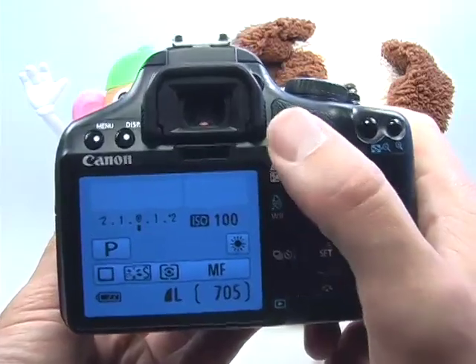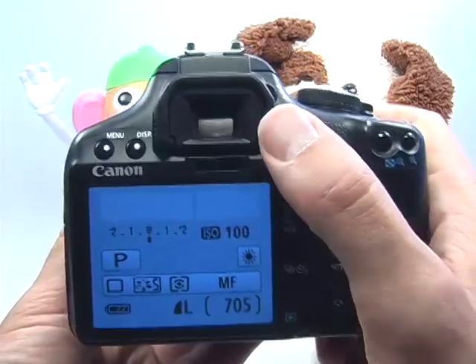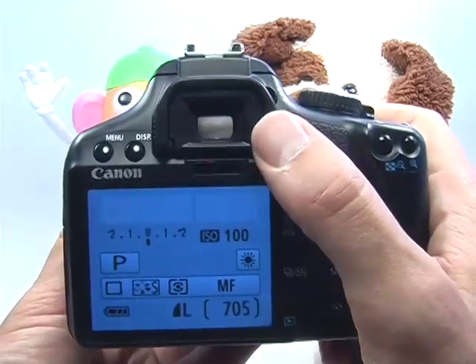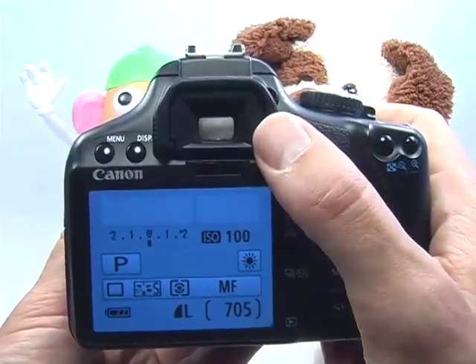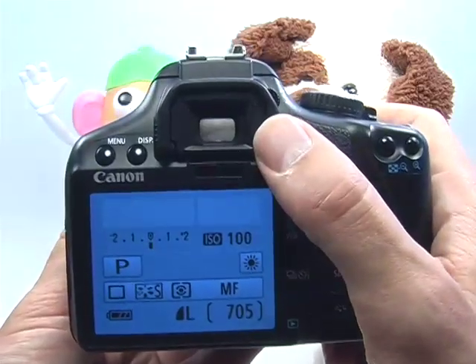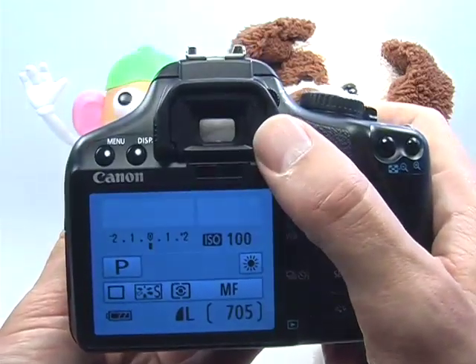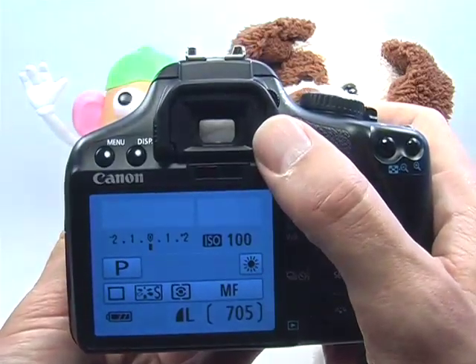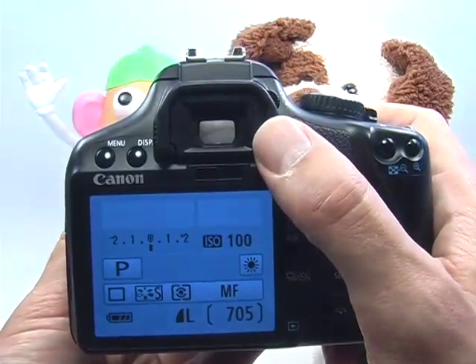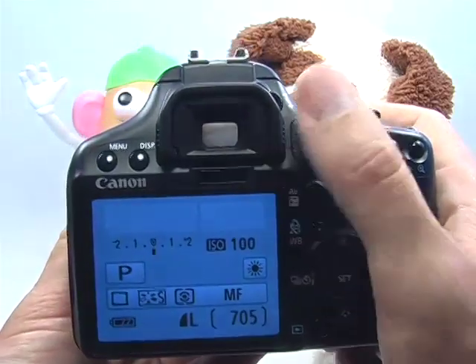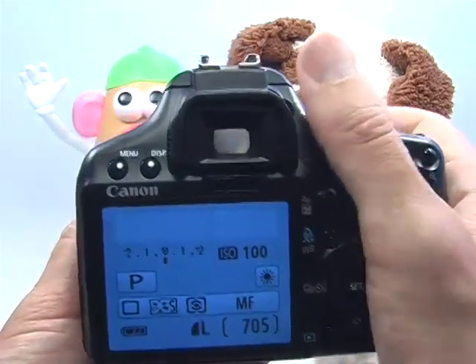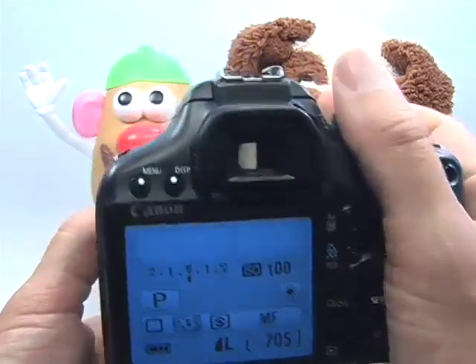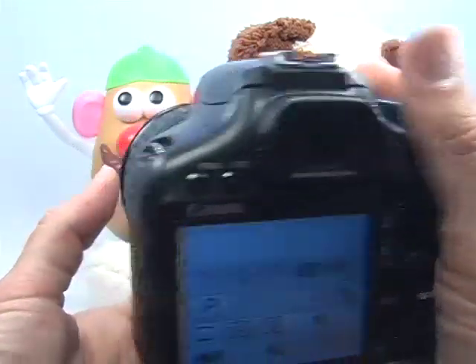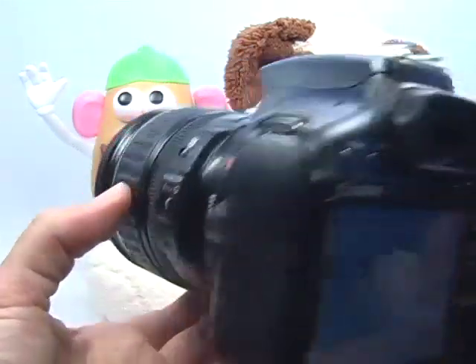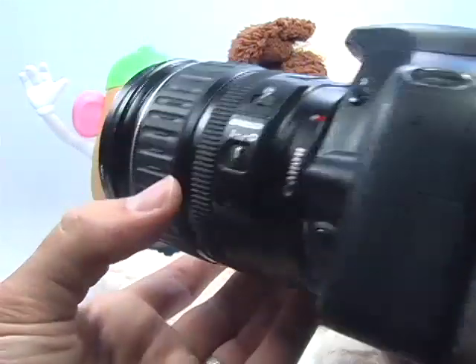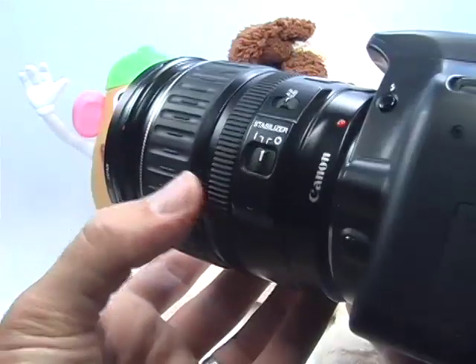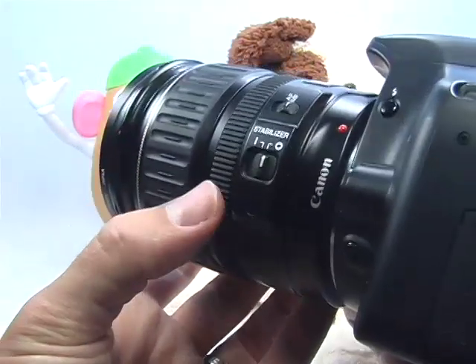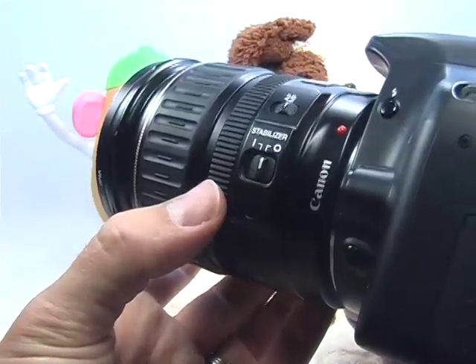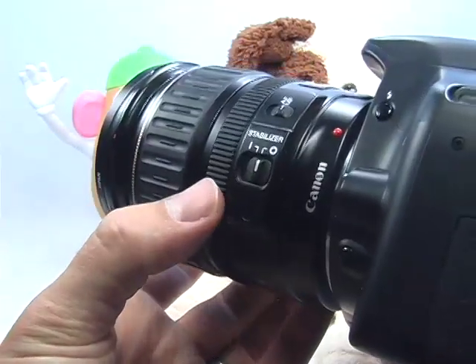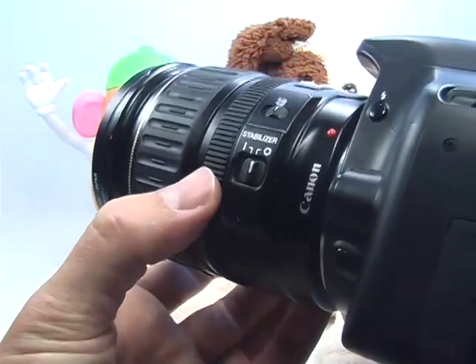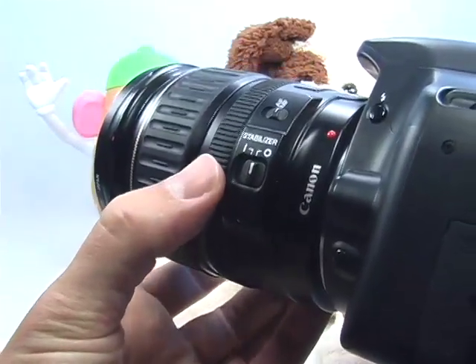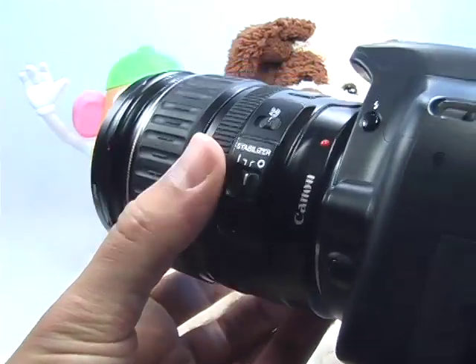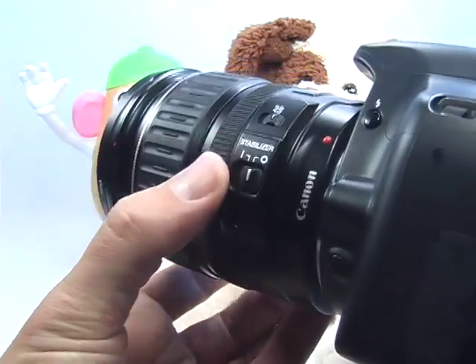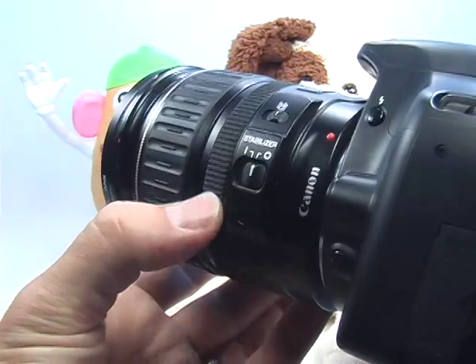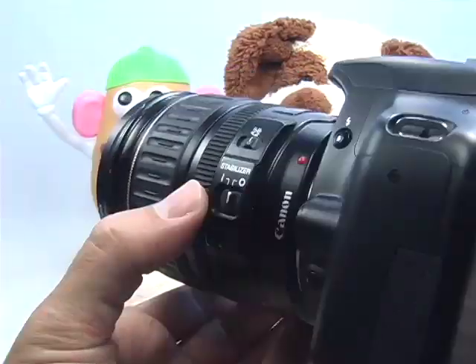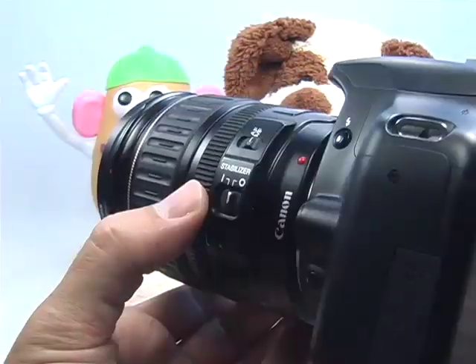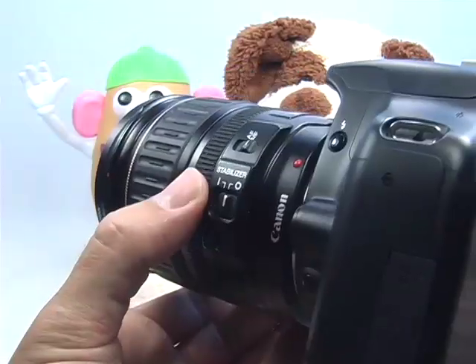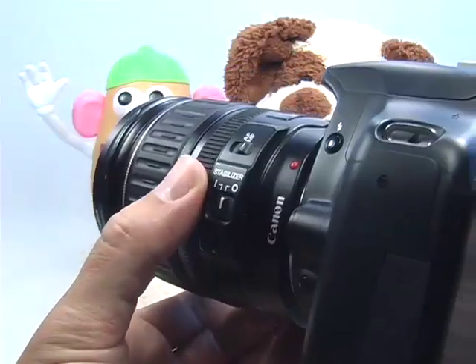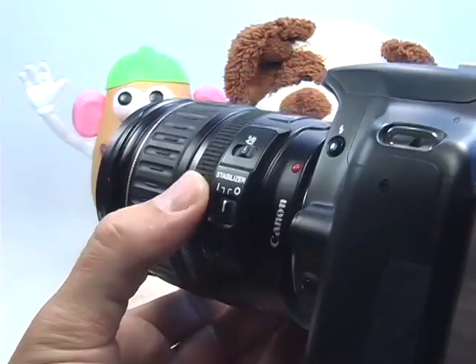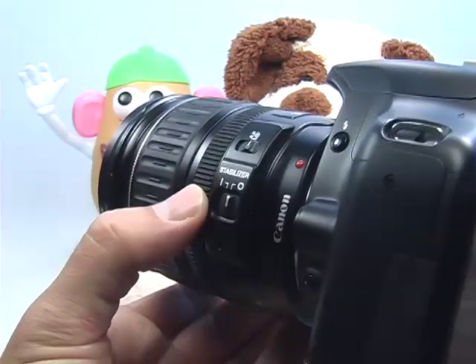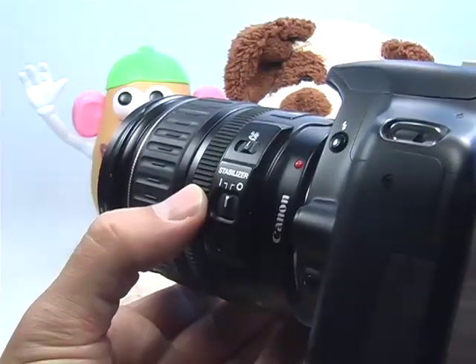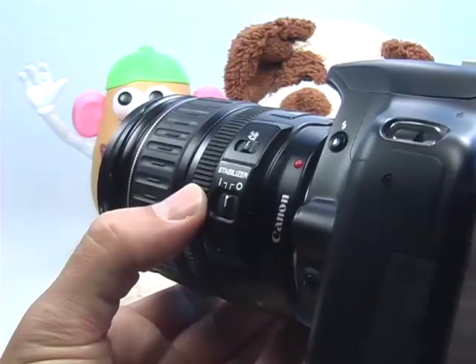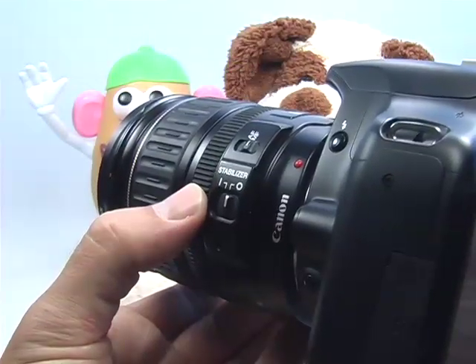When you look through the viewfinder, just turn your manual focus ring on the lens in order to focus on your subject.